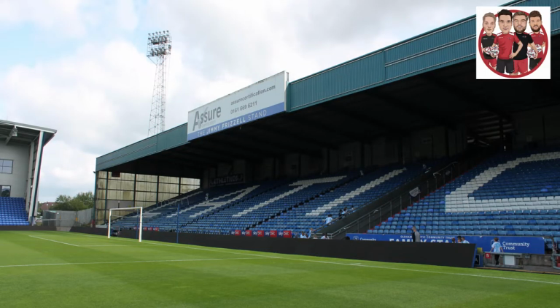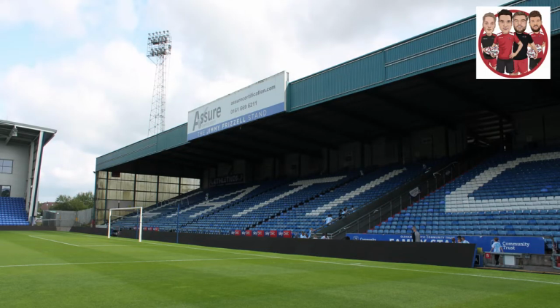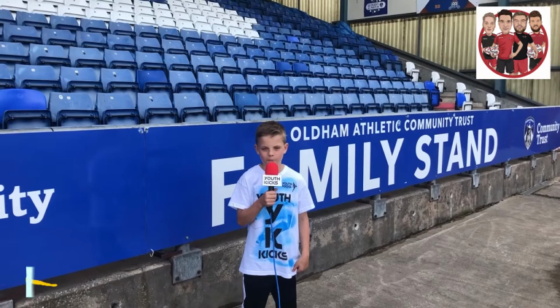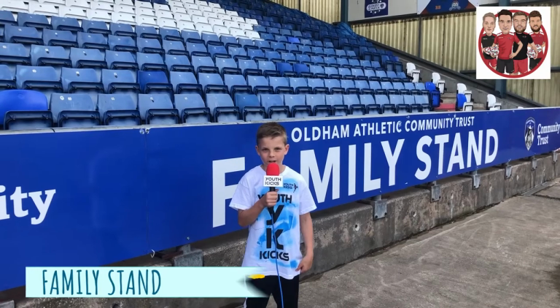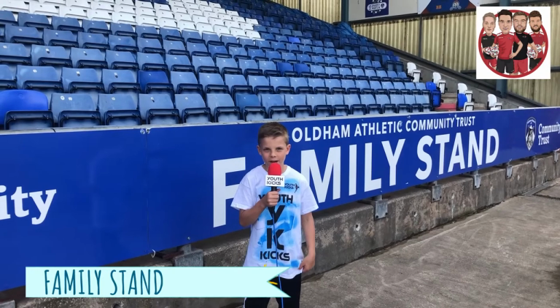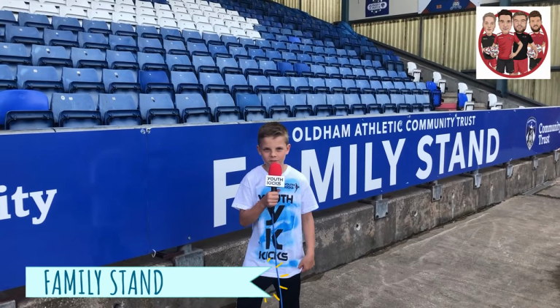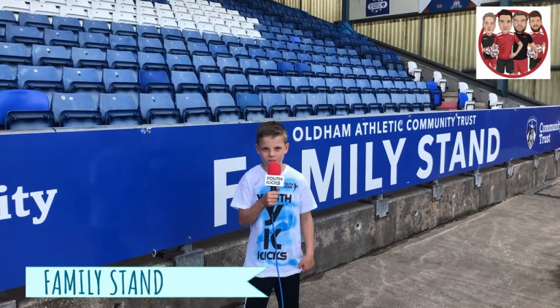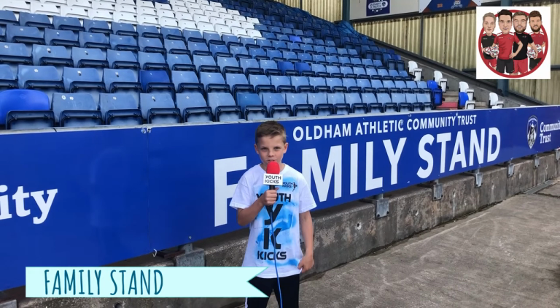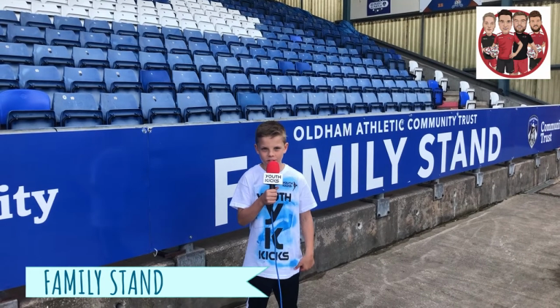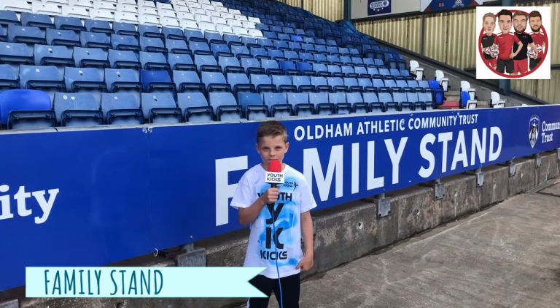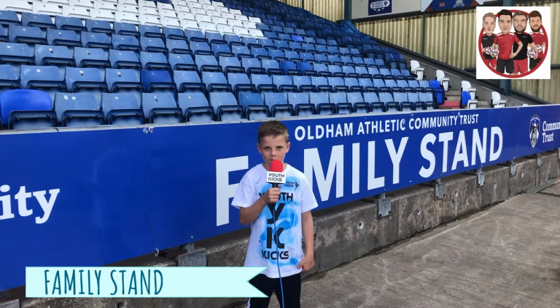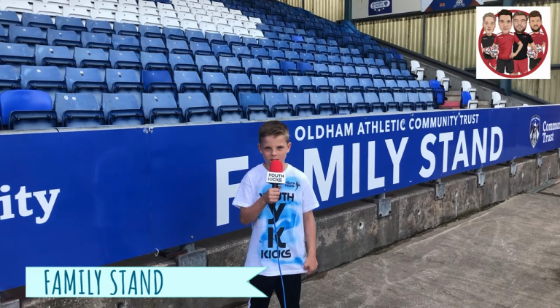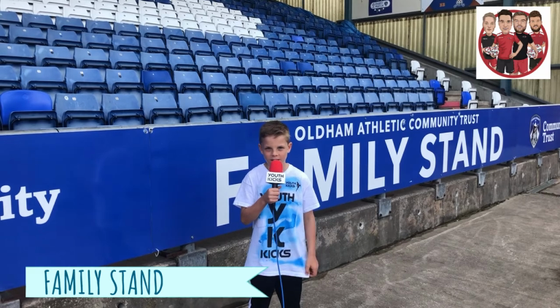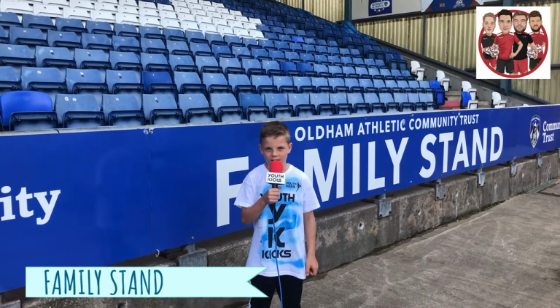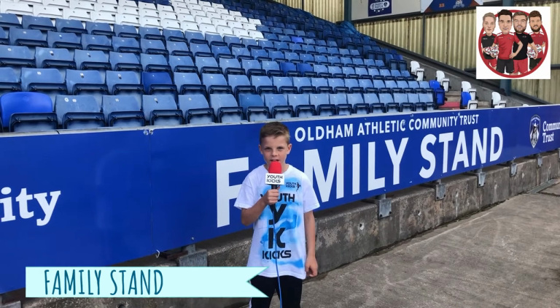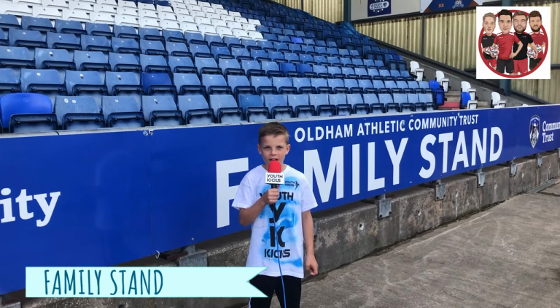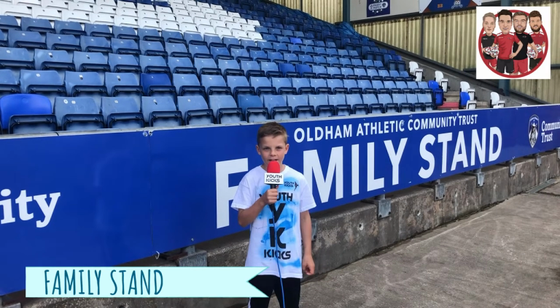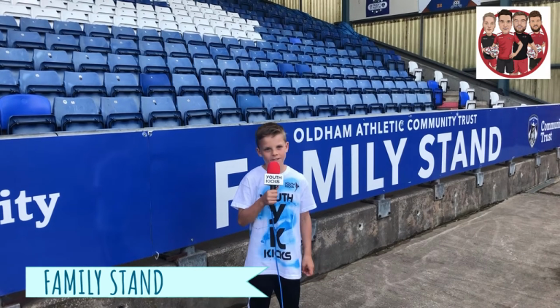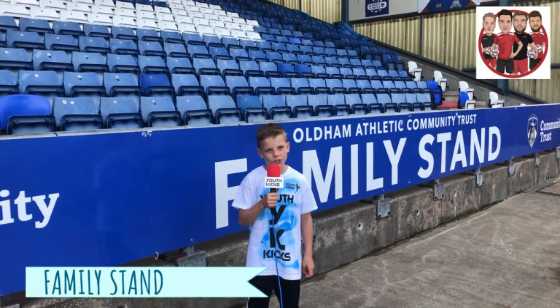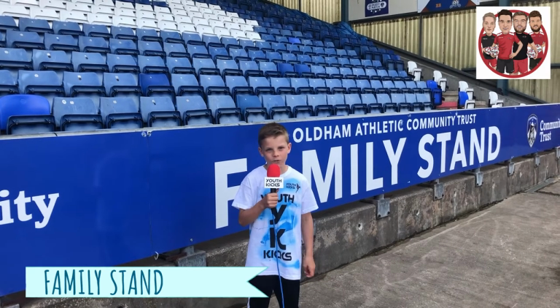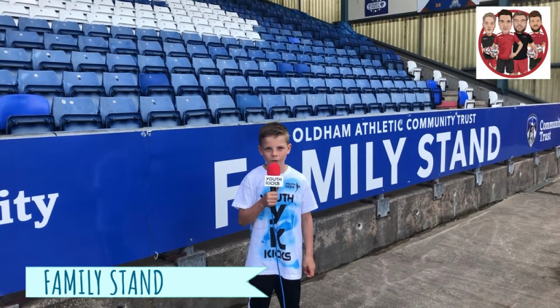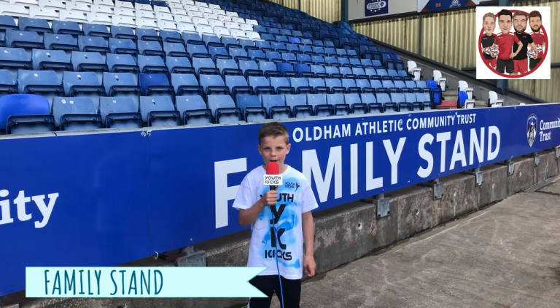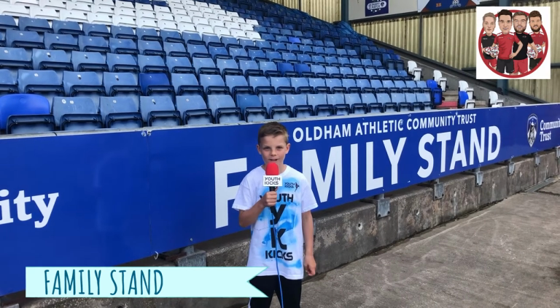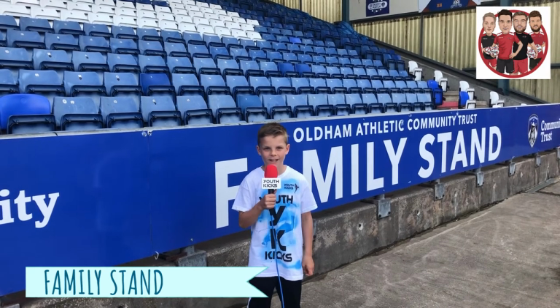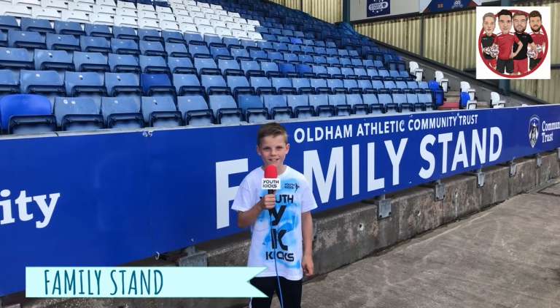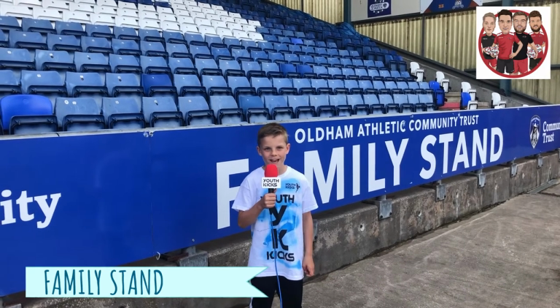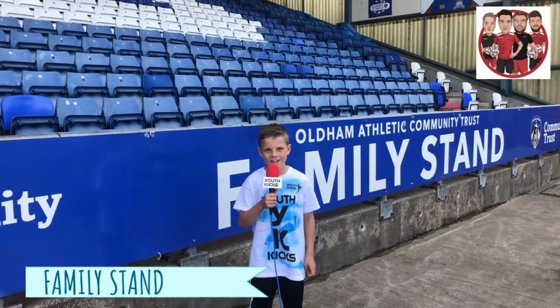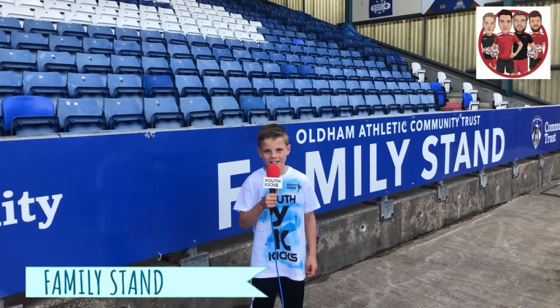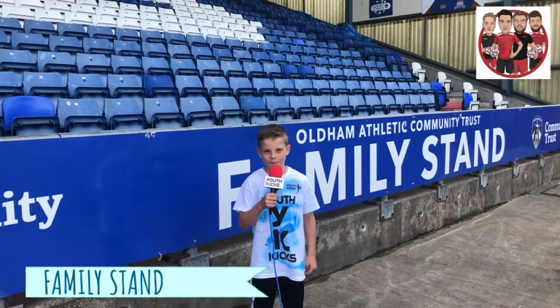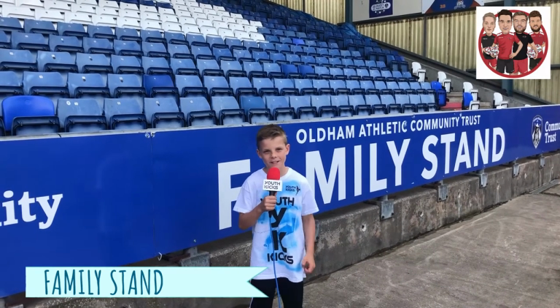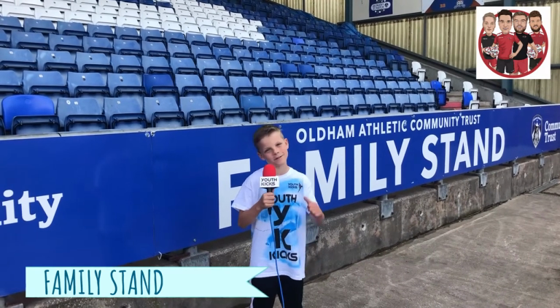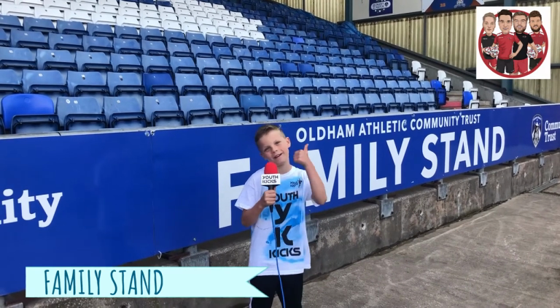We are now at the family stand, and if you love your wife and kids, this is the place to be.